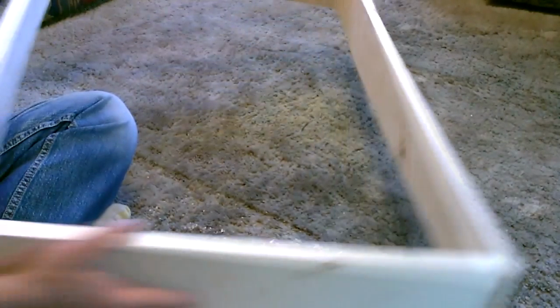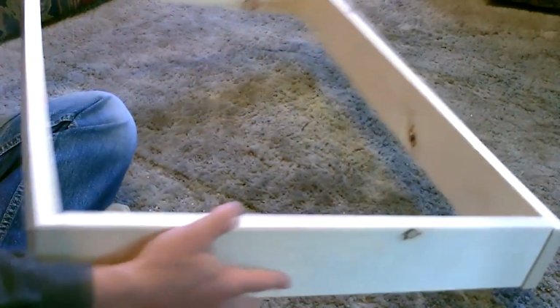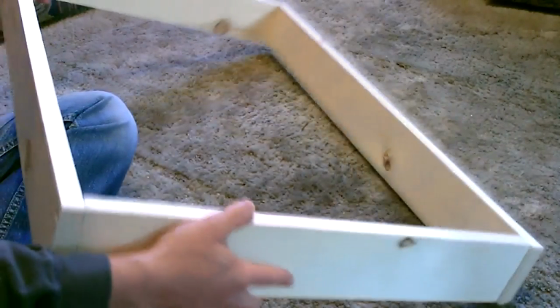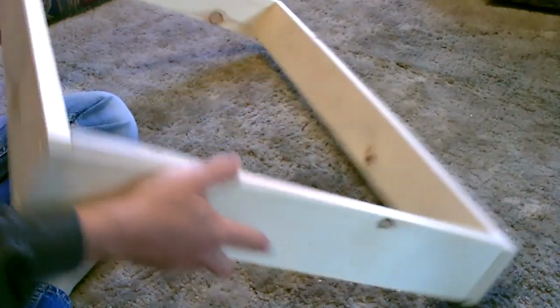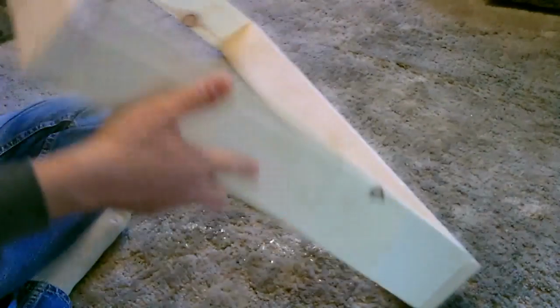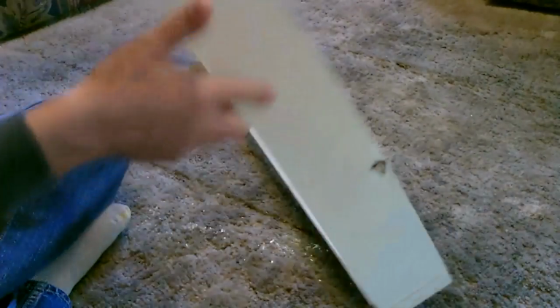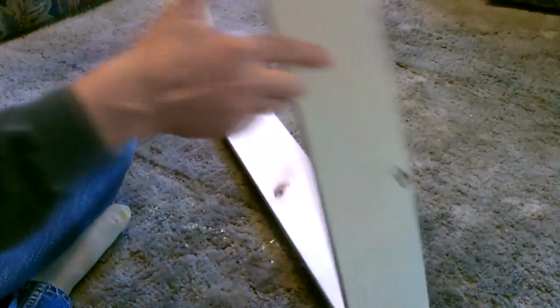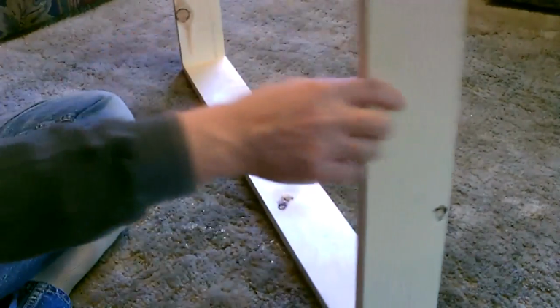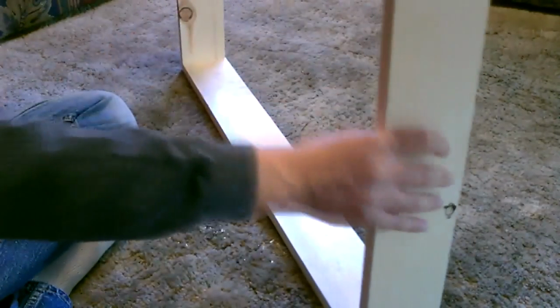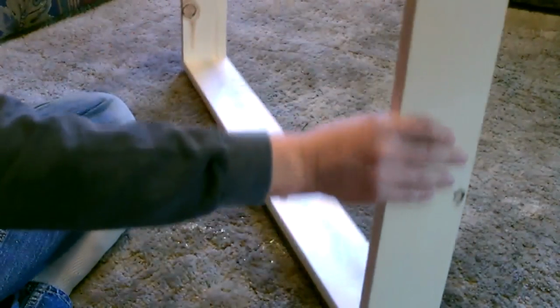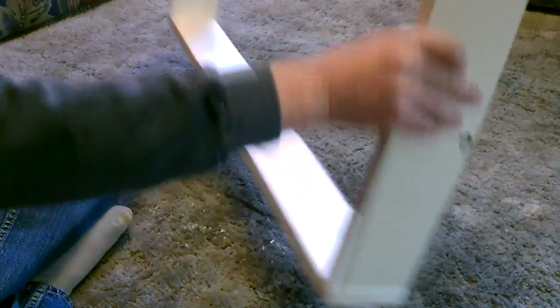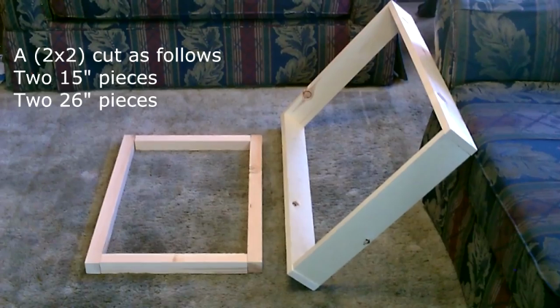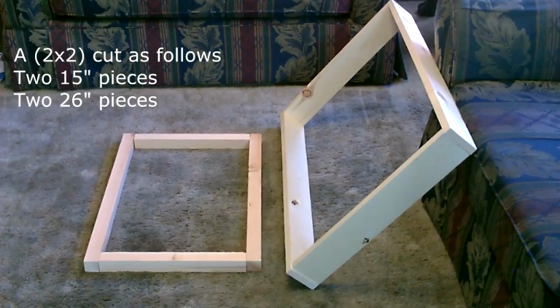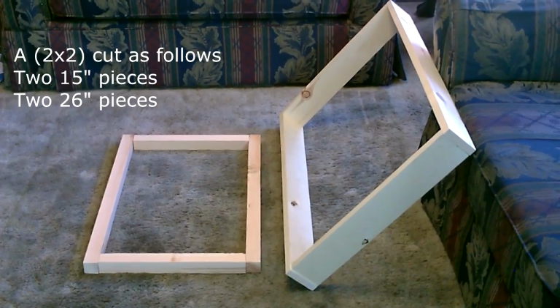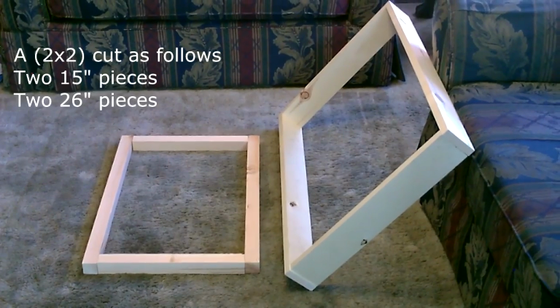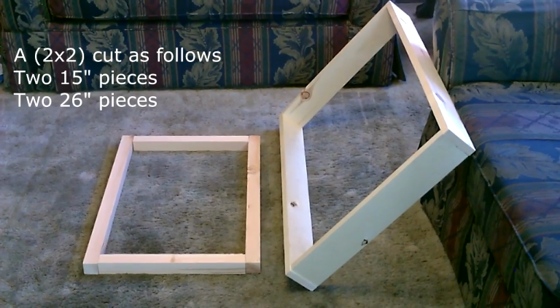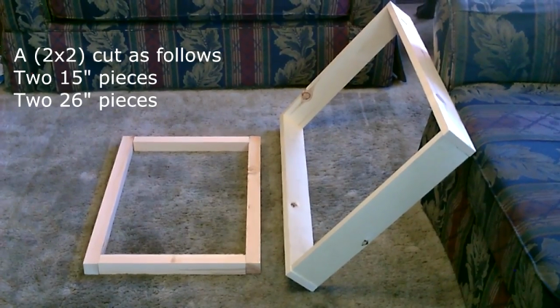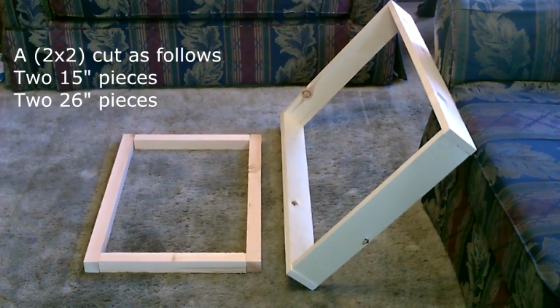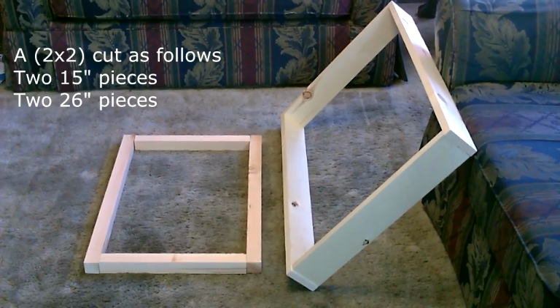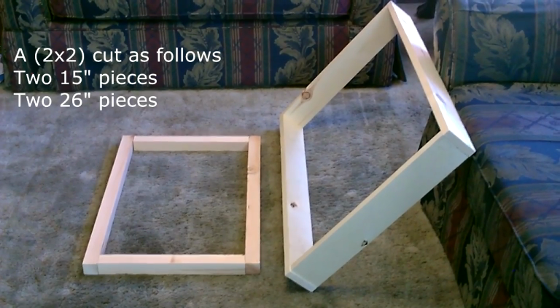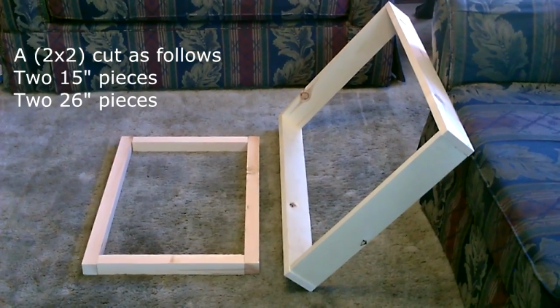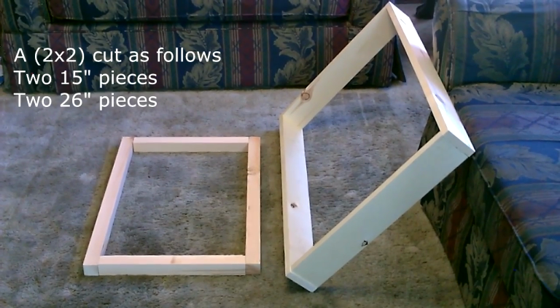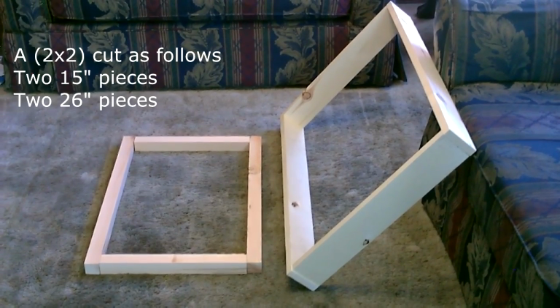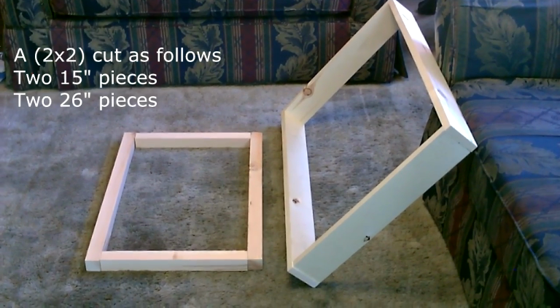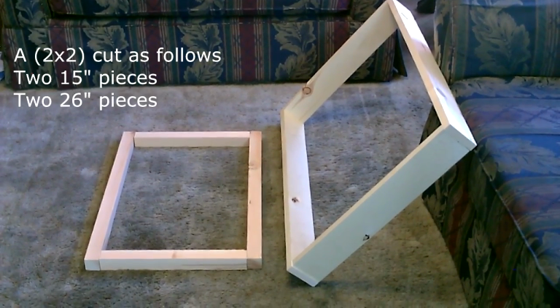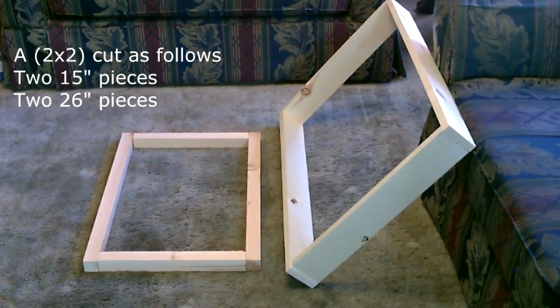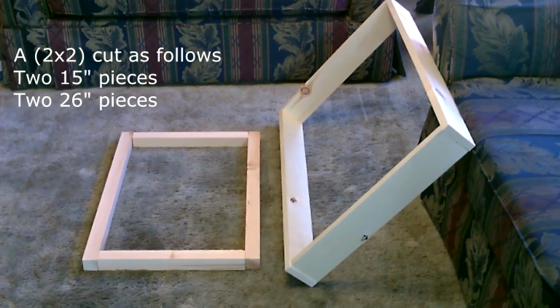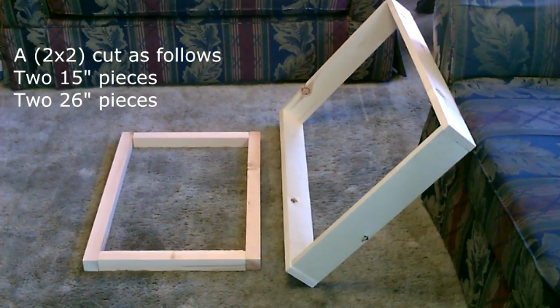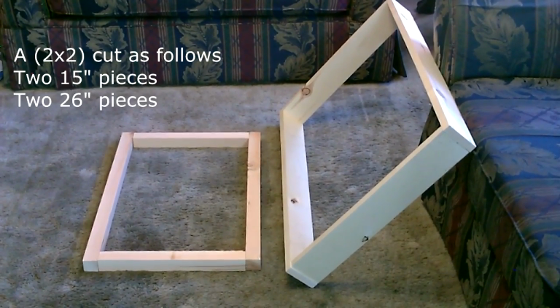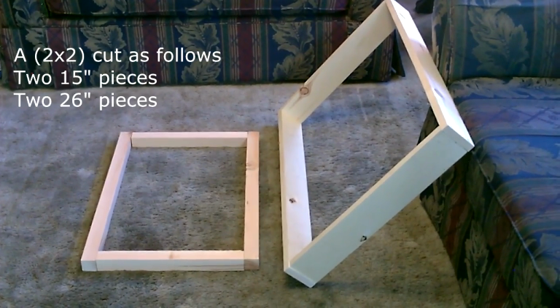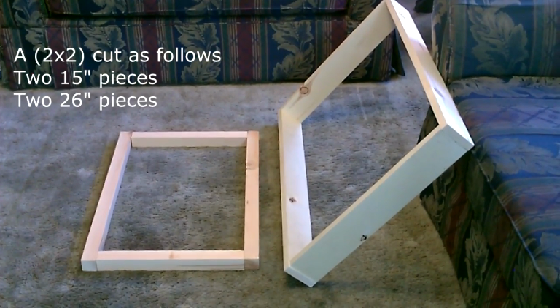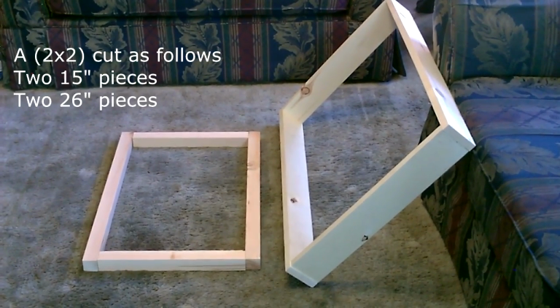All right, so that's the frame. Now I'm going to go ahead and make the inside framing — that'll be the part we'll hook the screen onto.